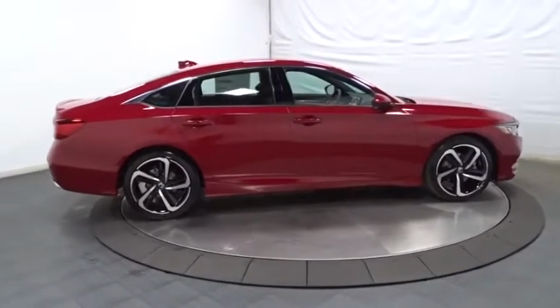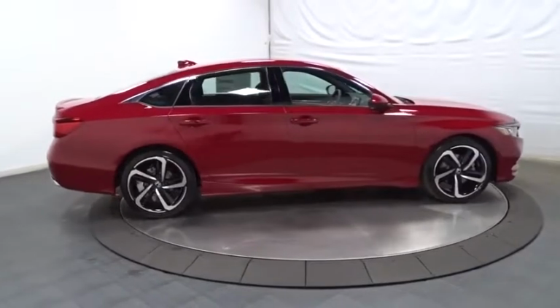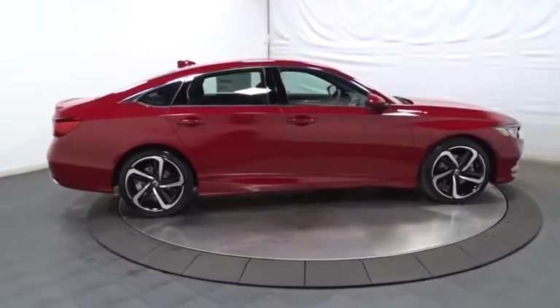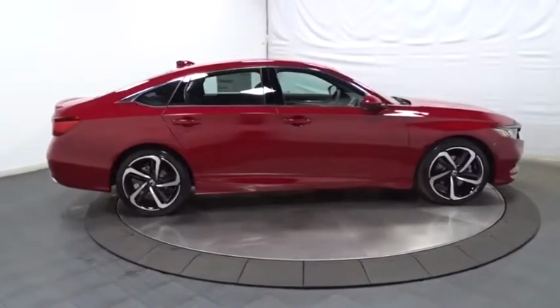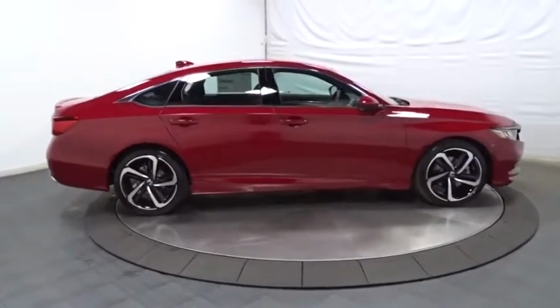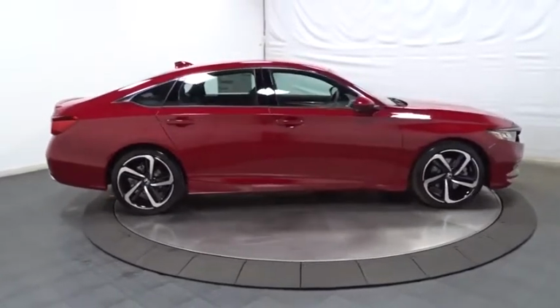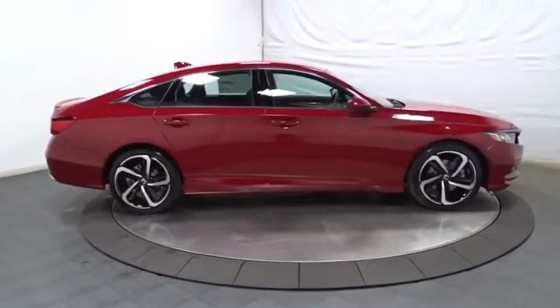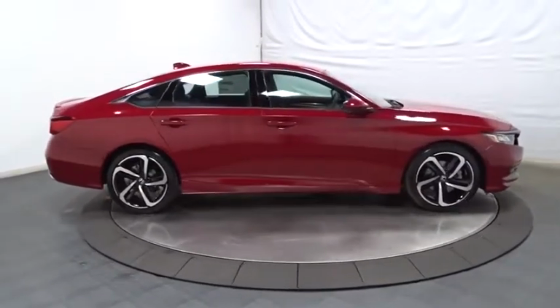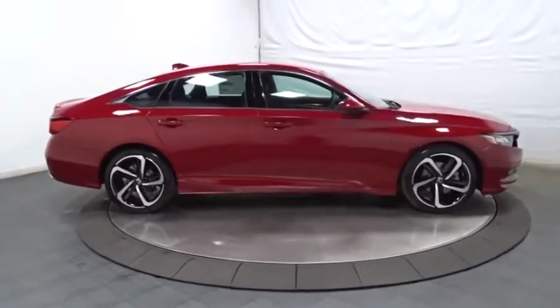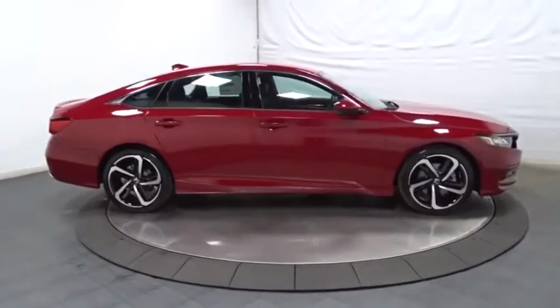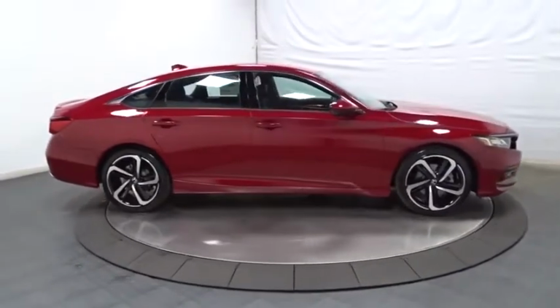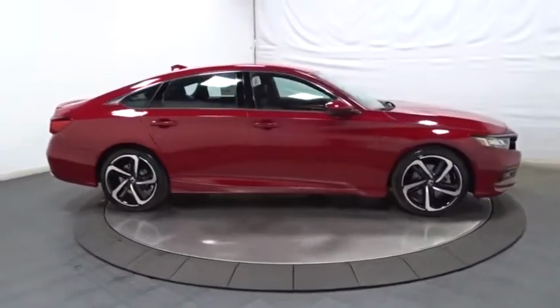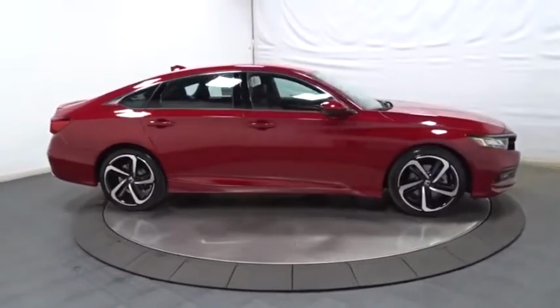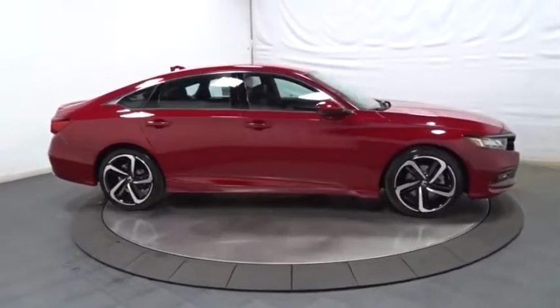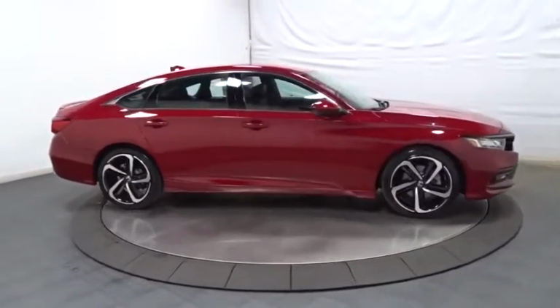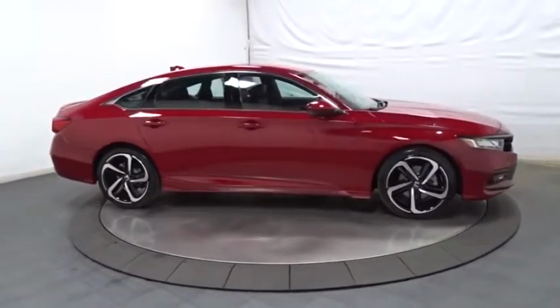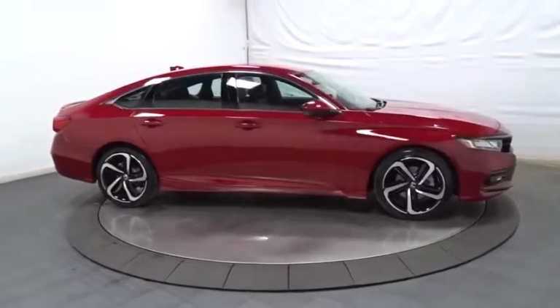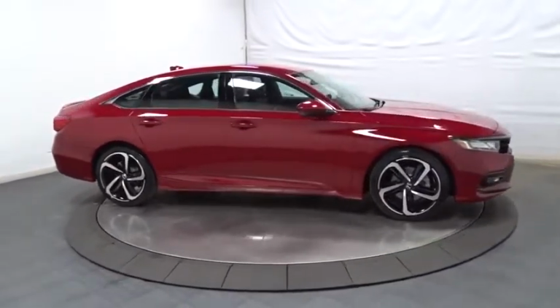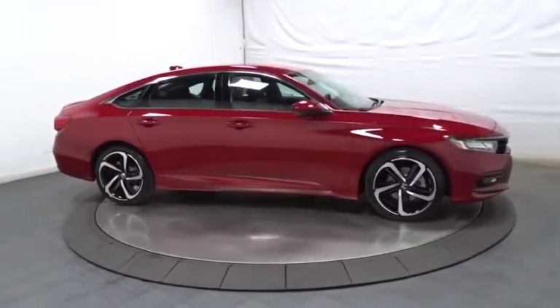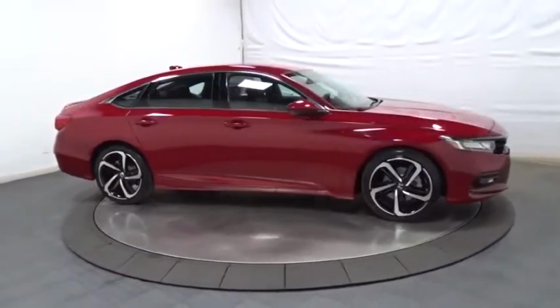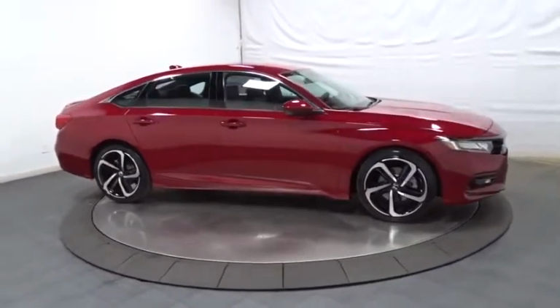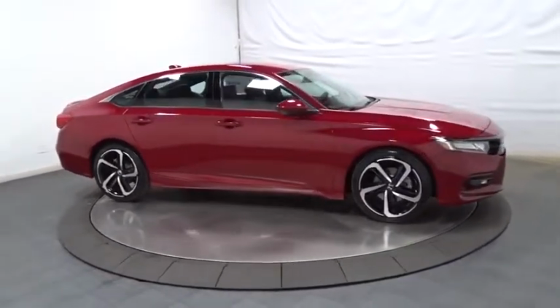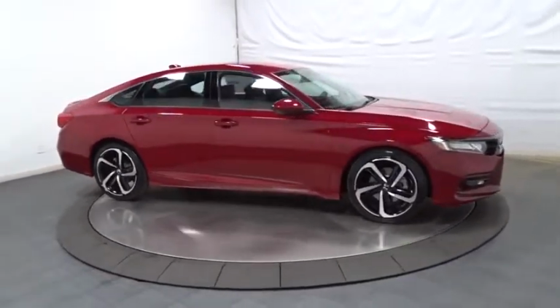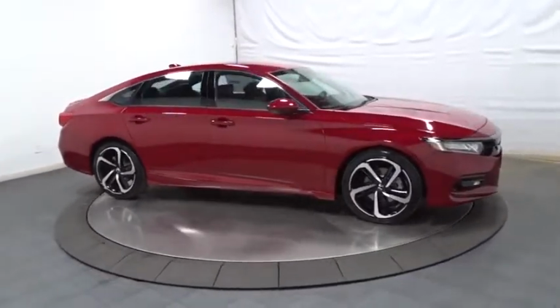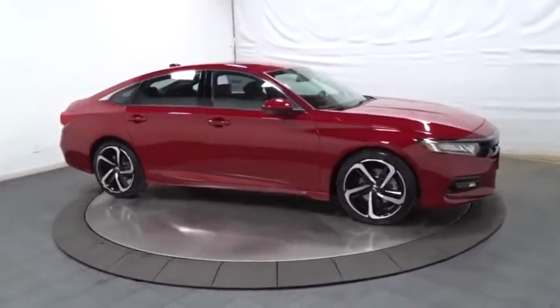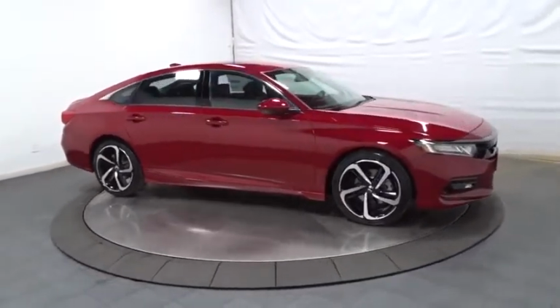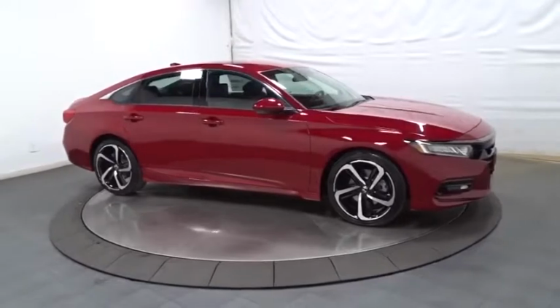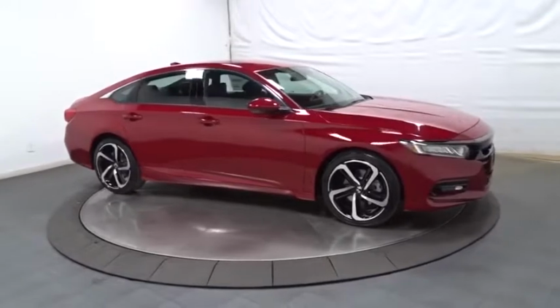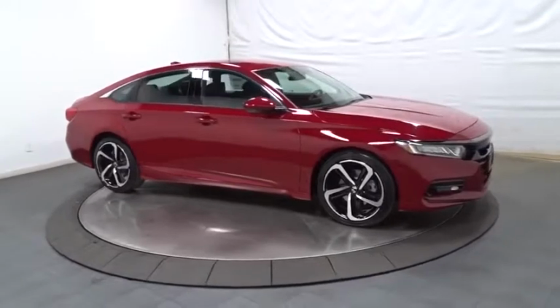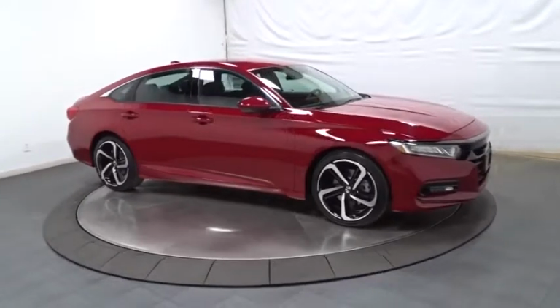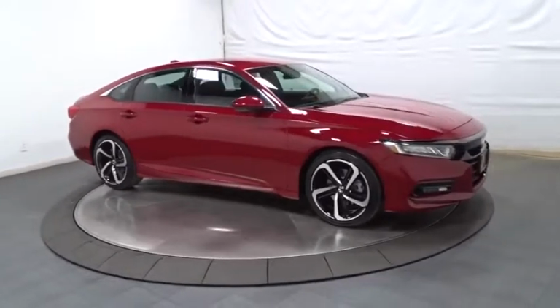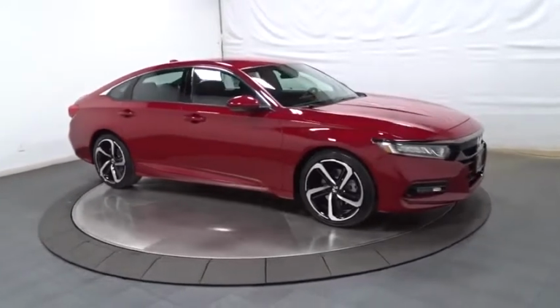Body-color door handles, leather shift knob, power rear window sunshade, low tire pressure warning.